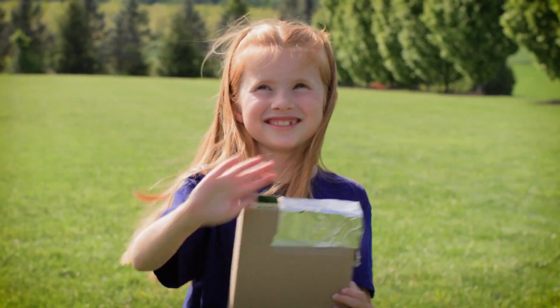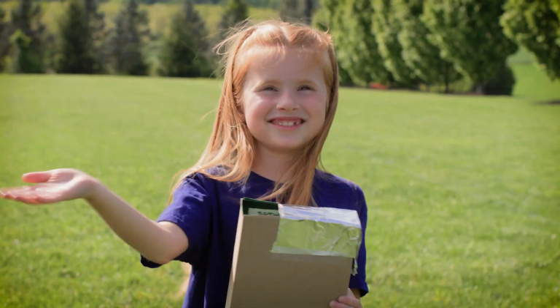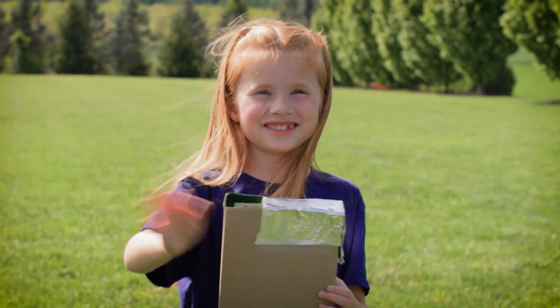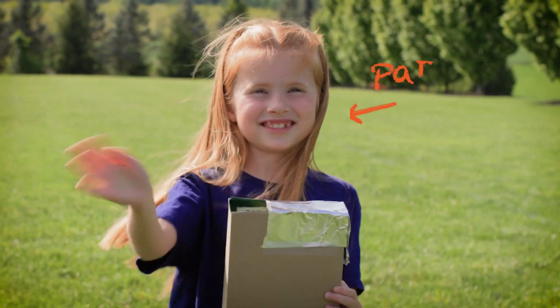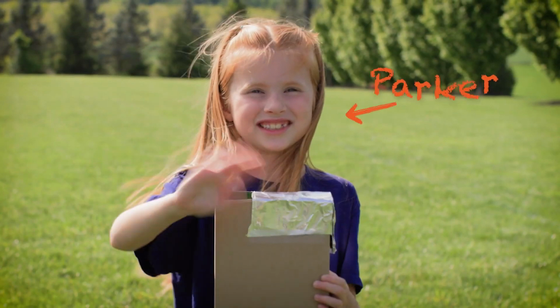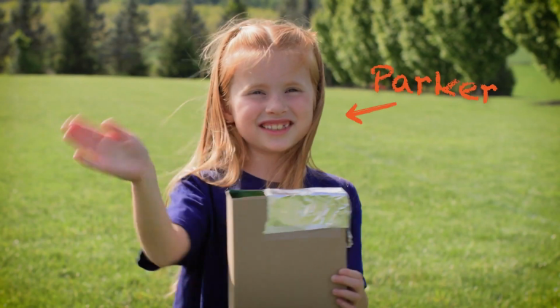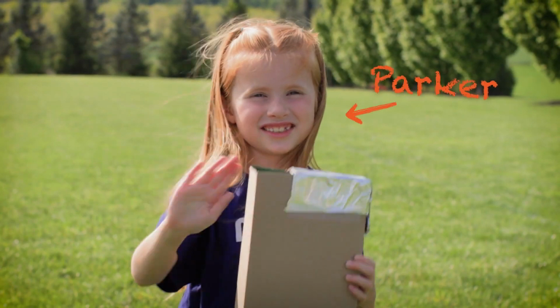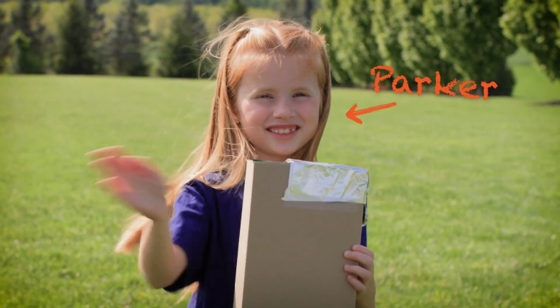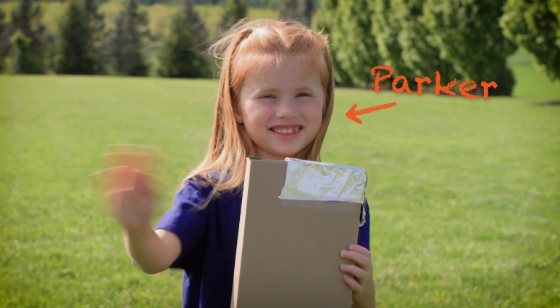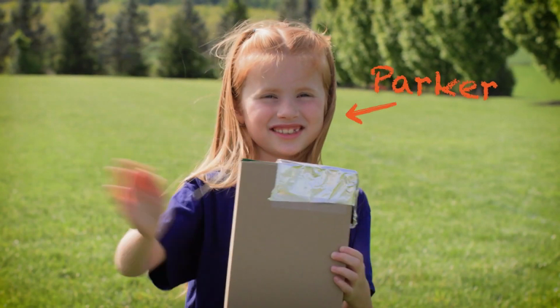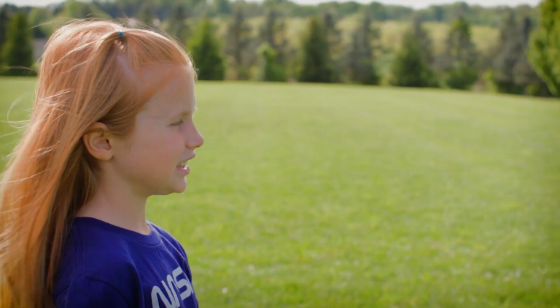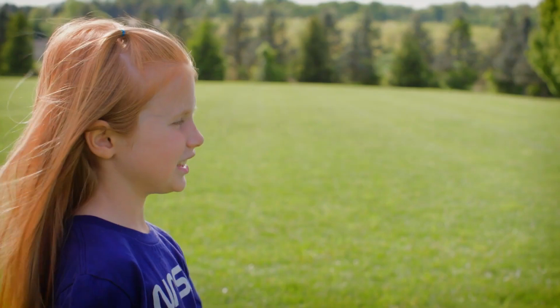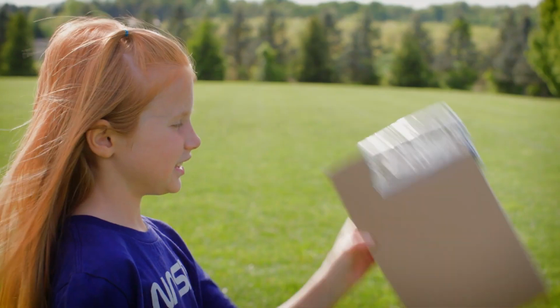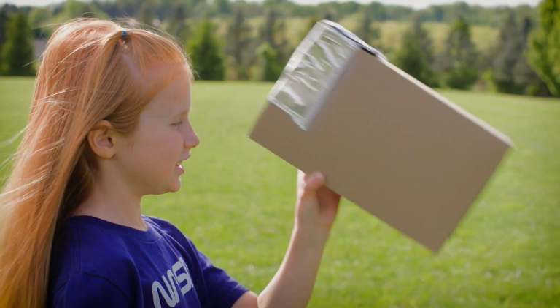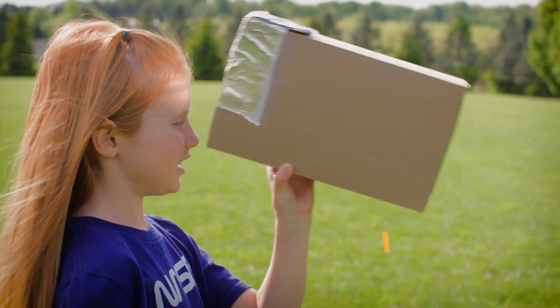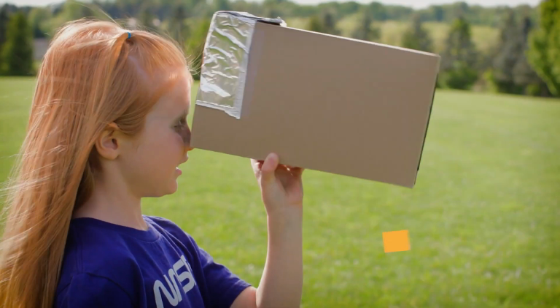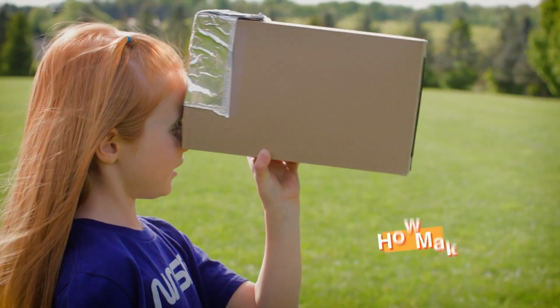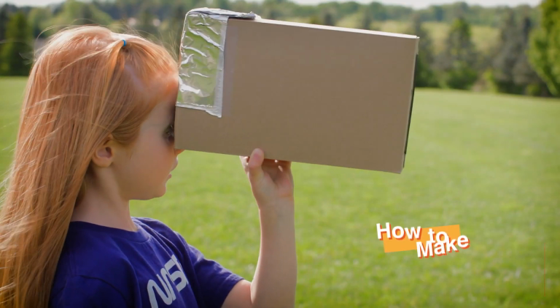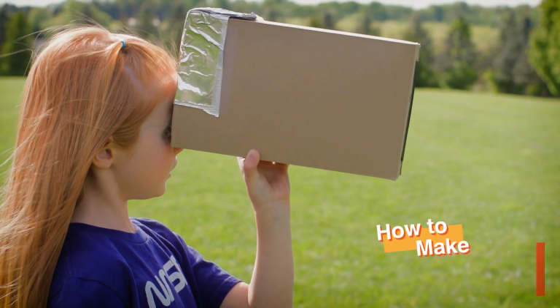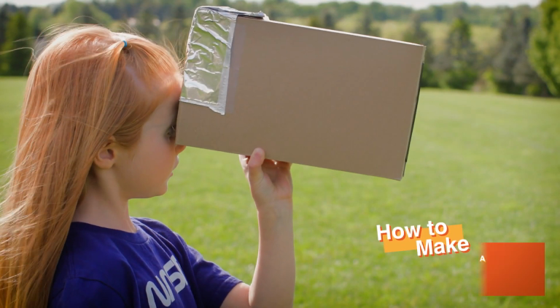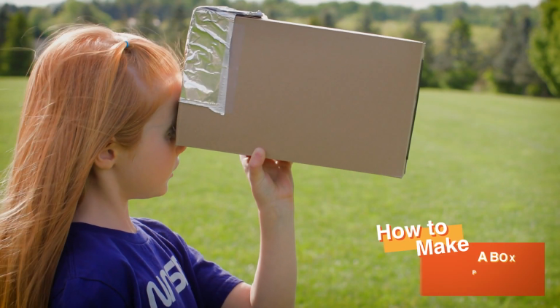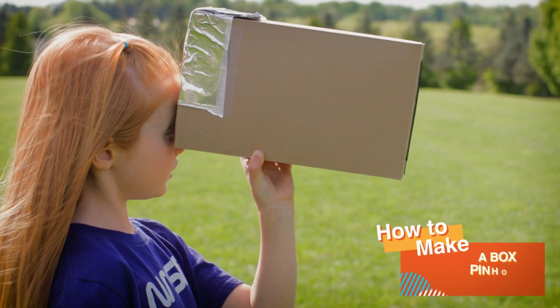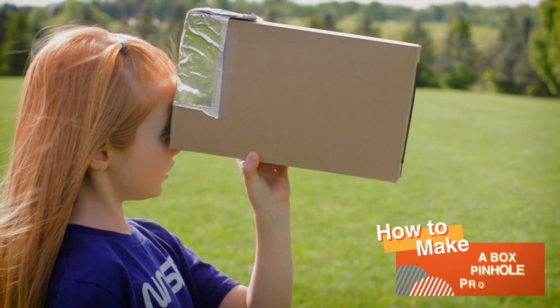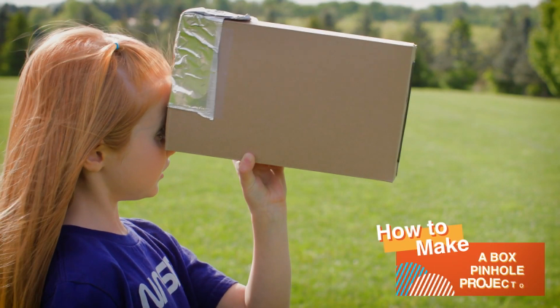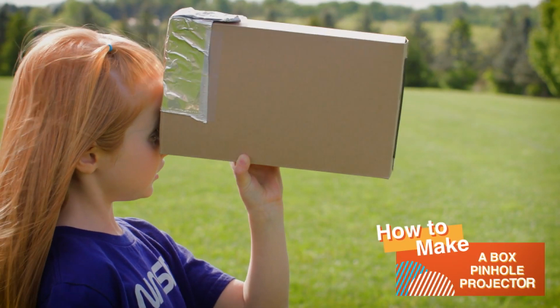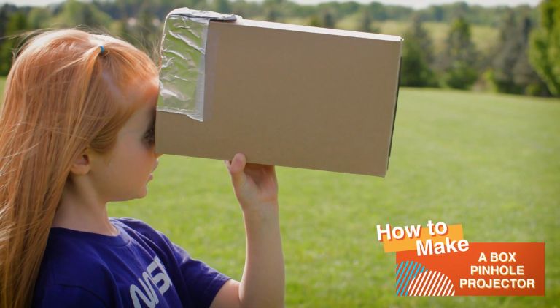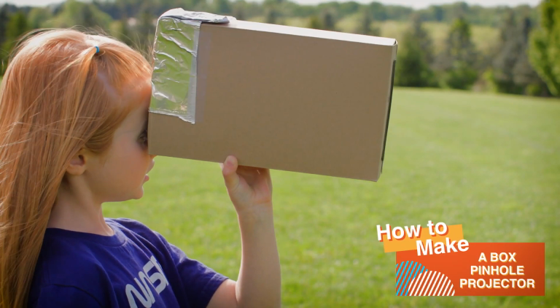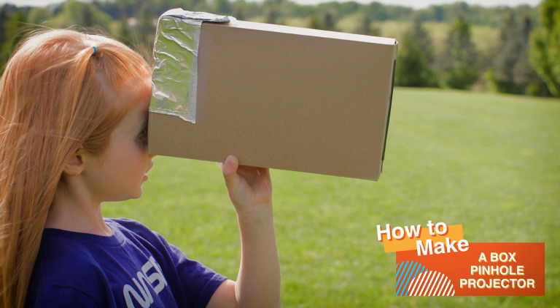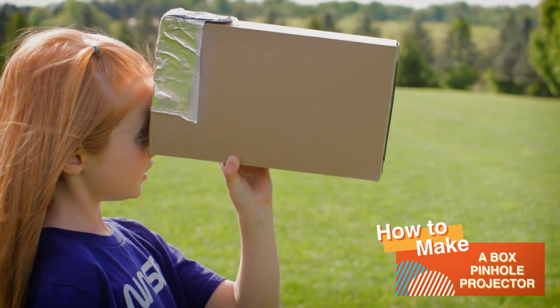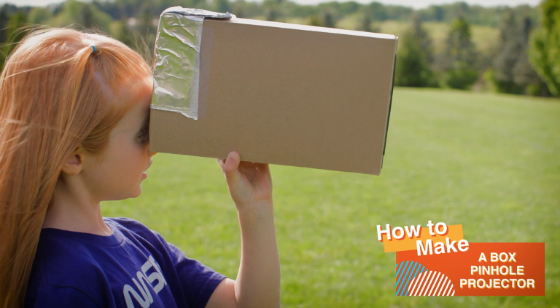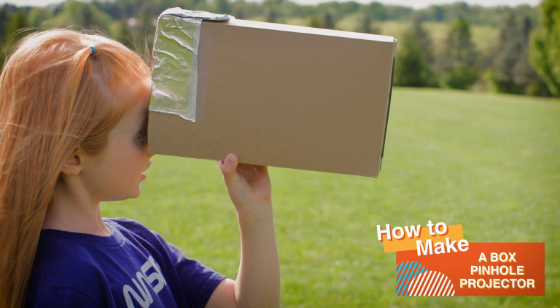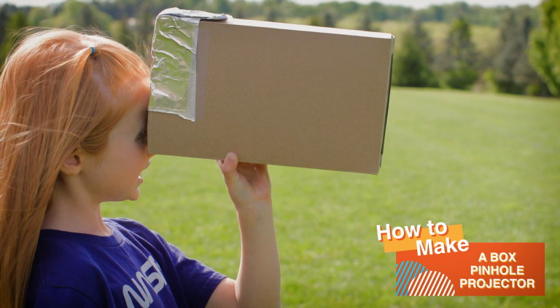Hi, my name is Parker, and I'm going to teach you how to make a boxed pinhole projector.